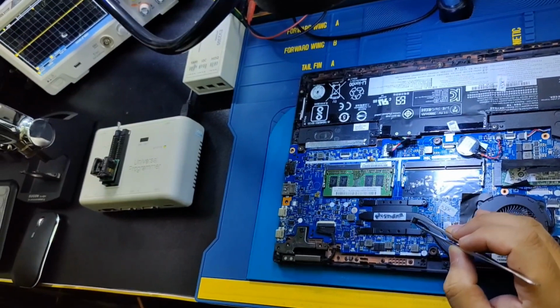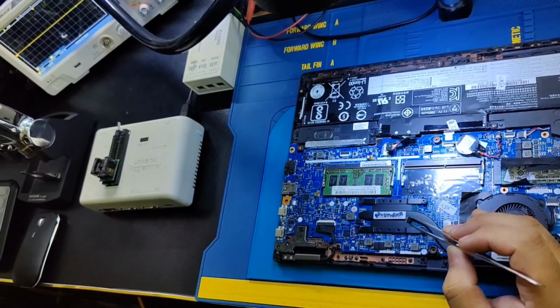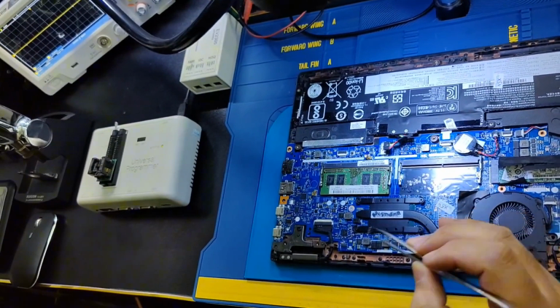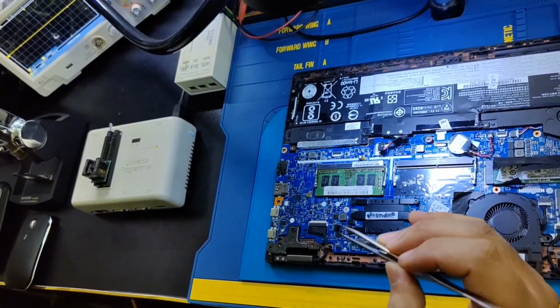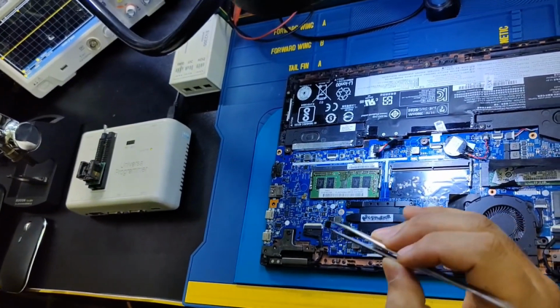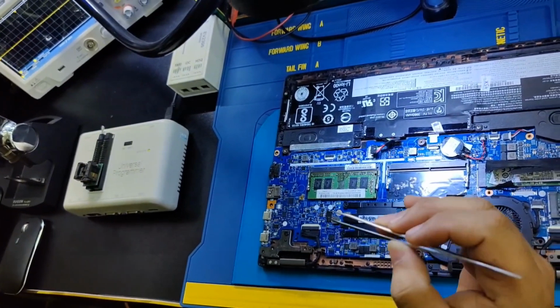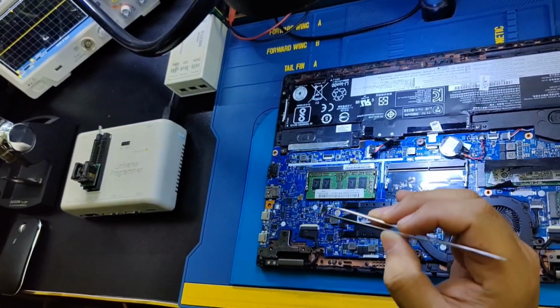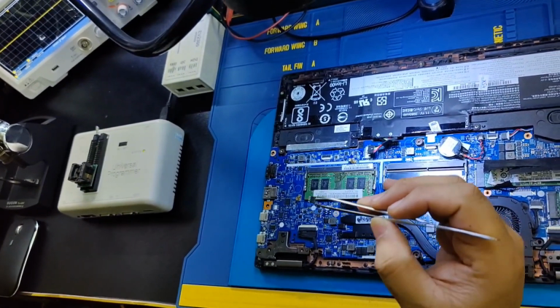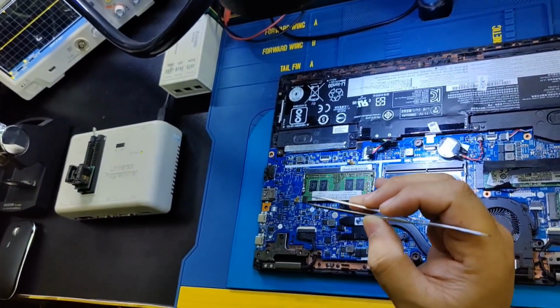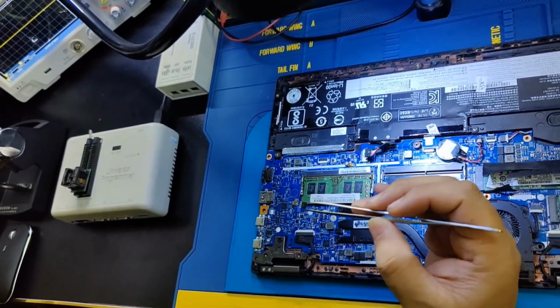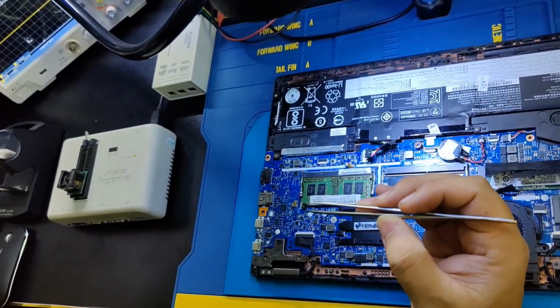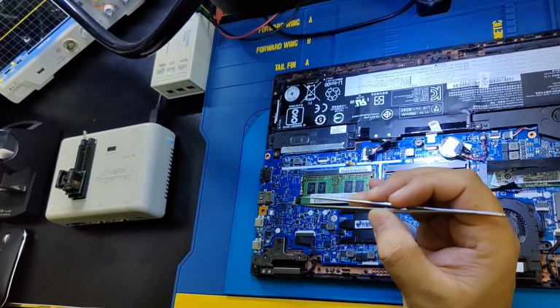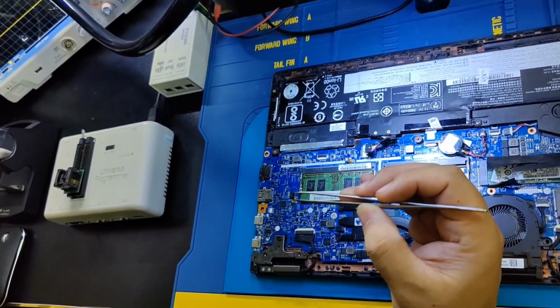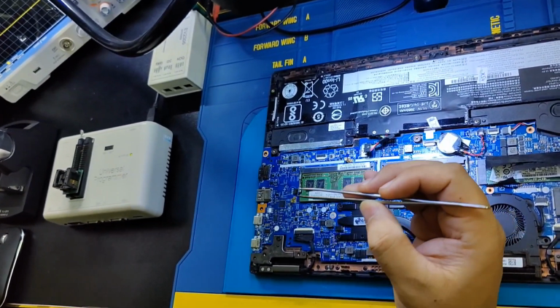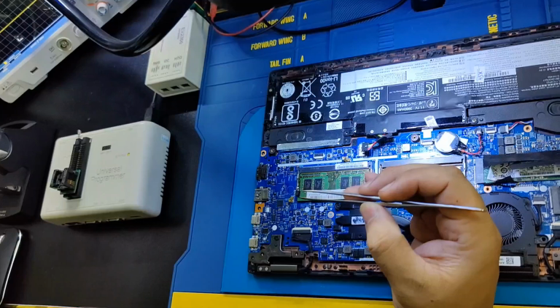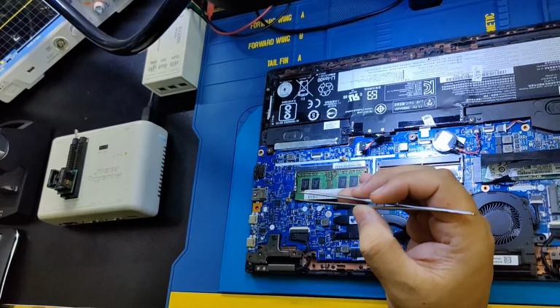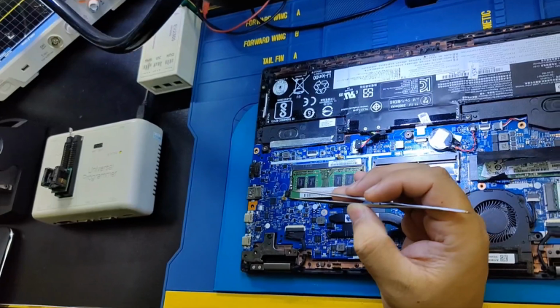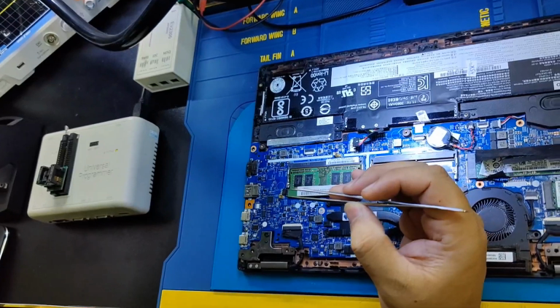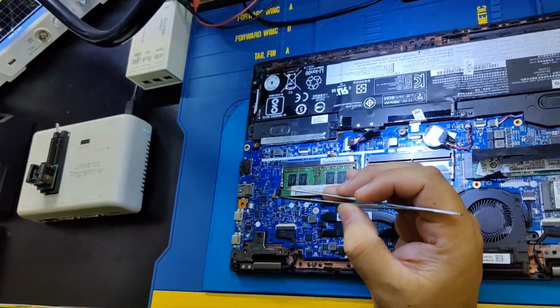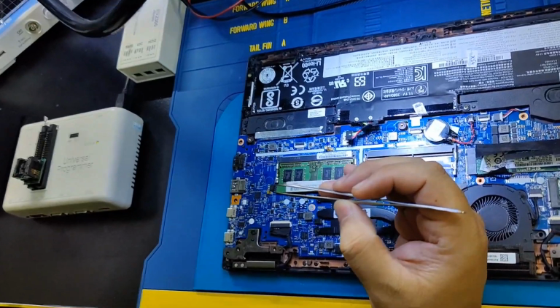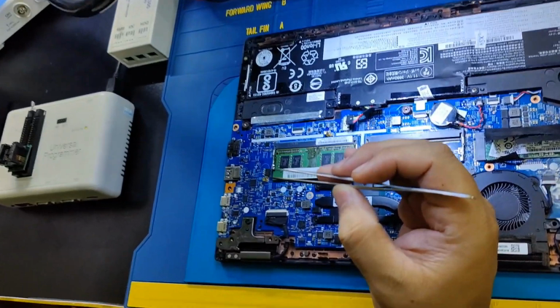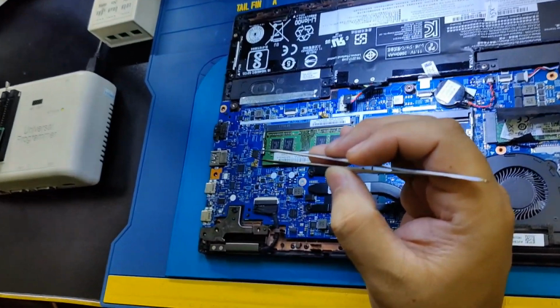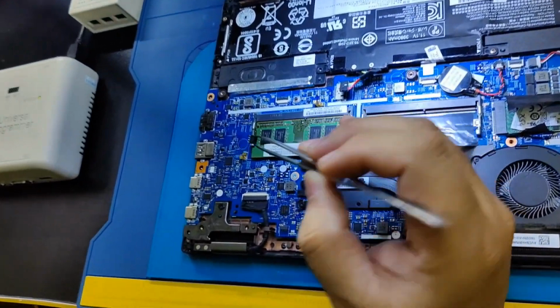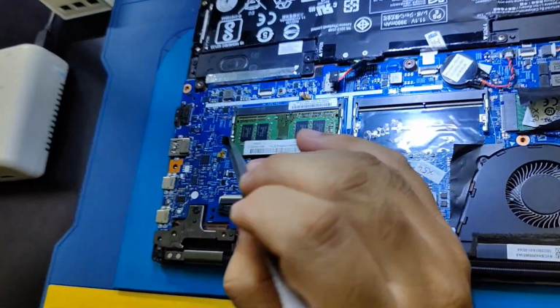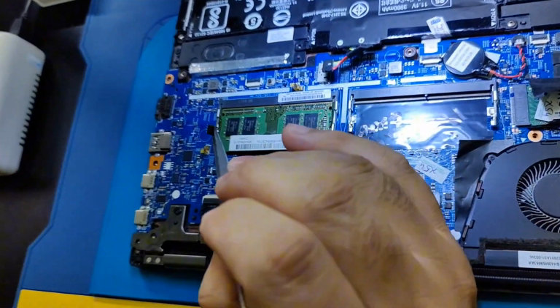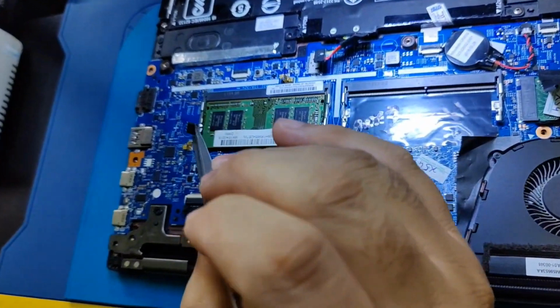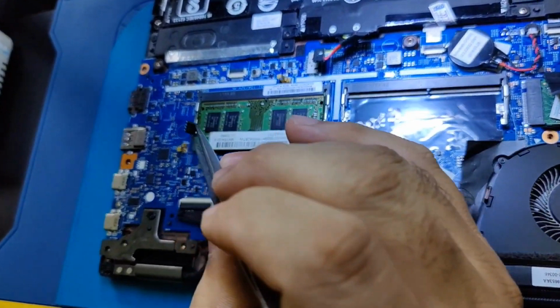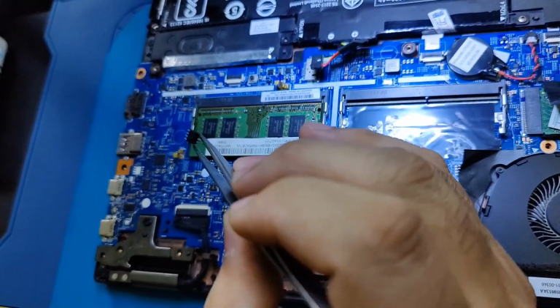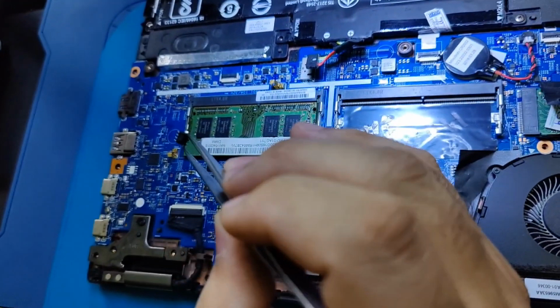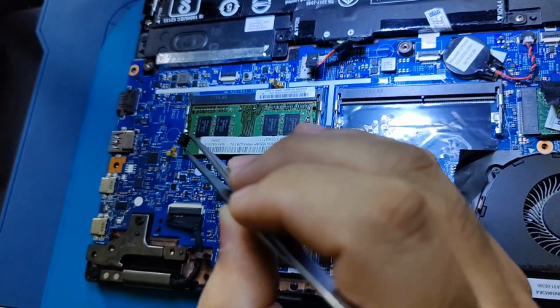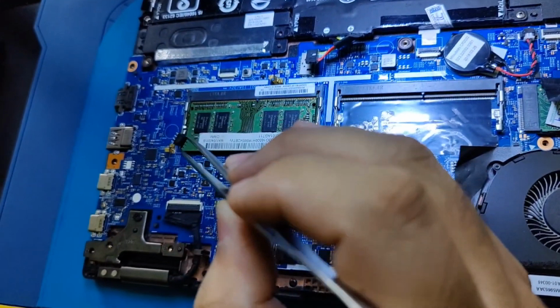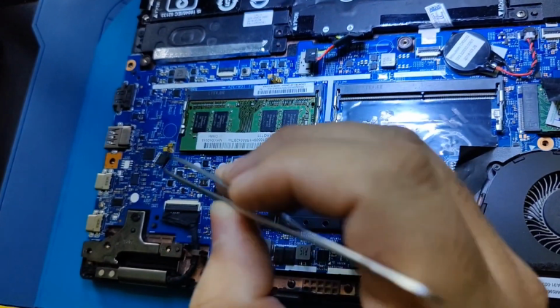I'm going to reprogram the SP13 EEPROM IC.